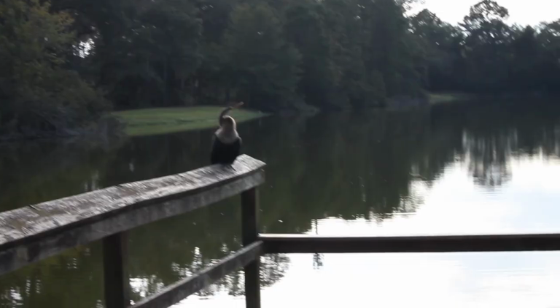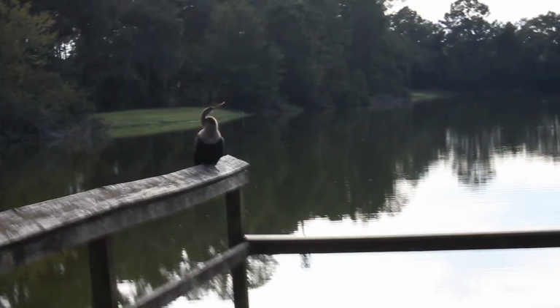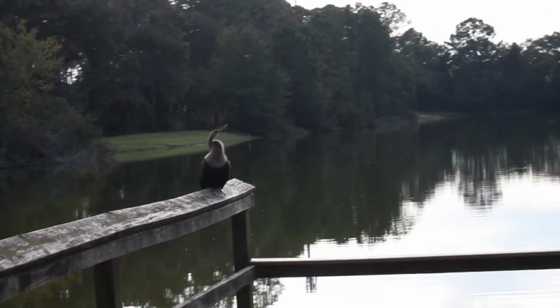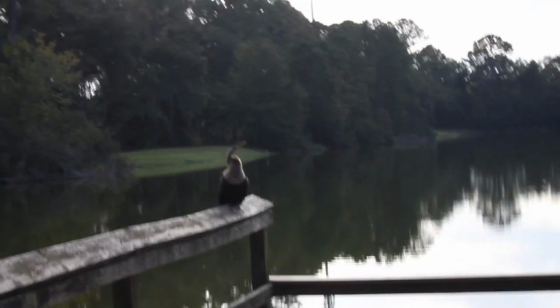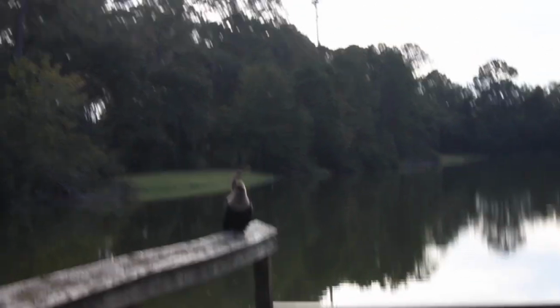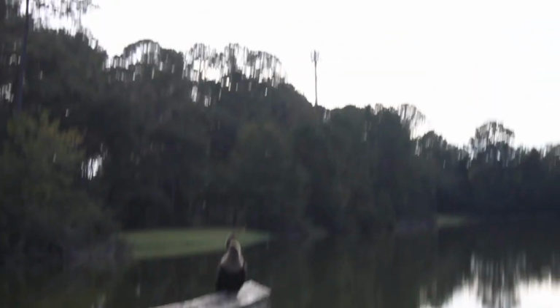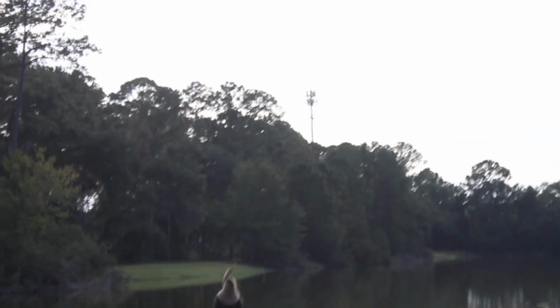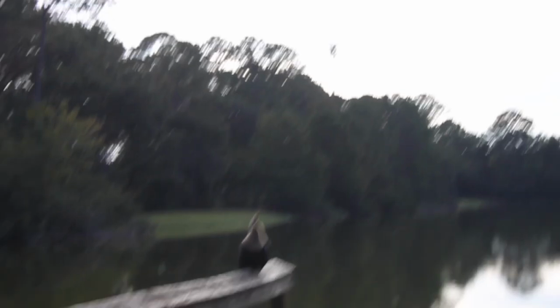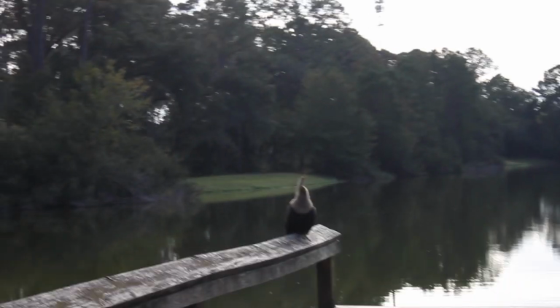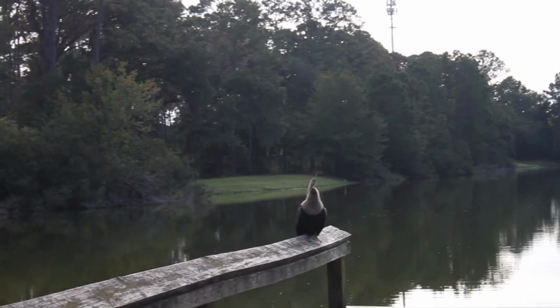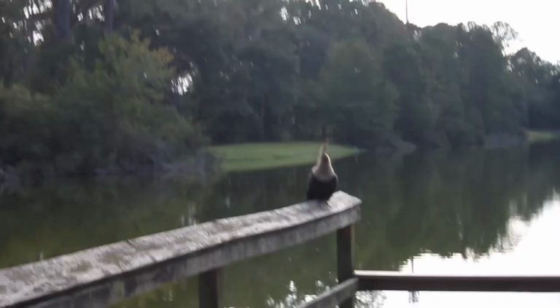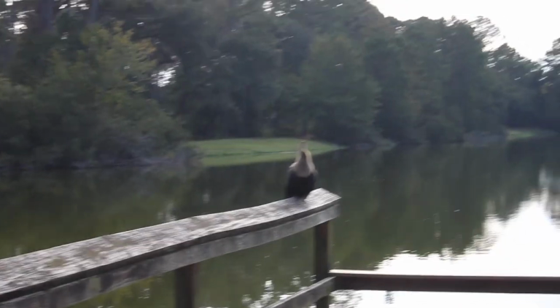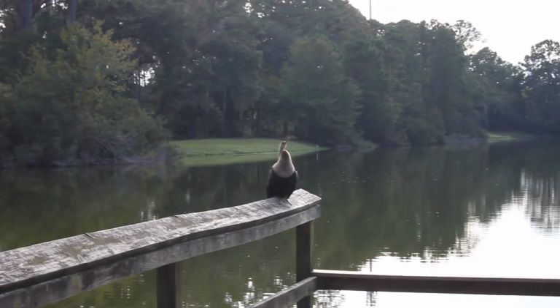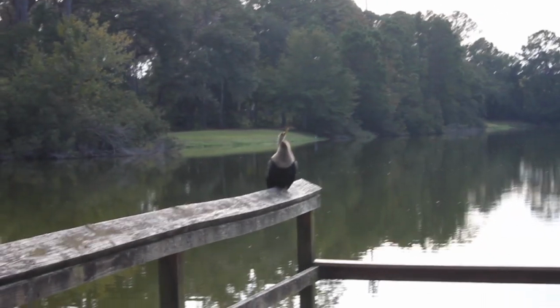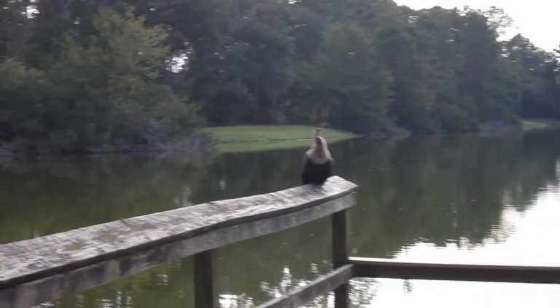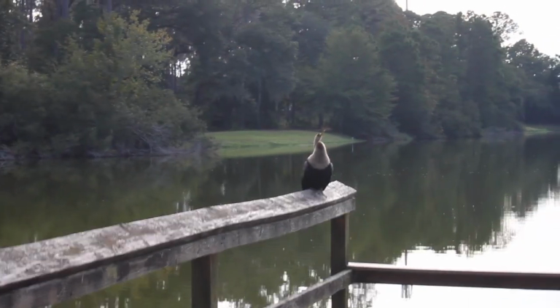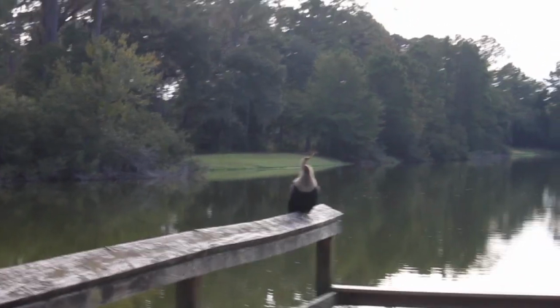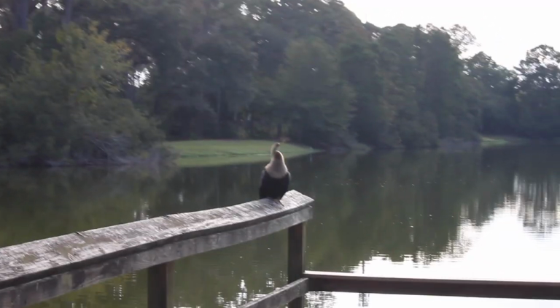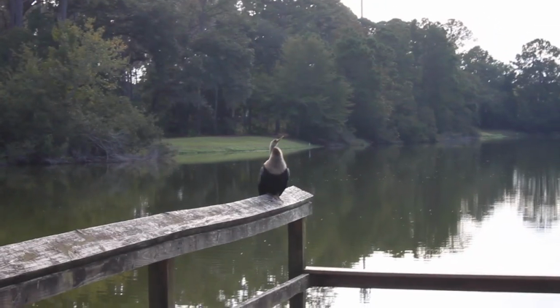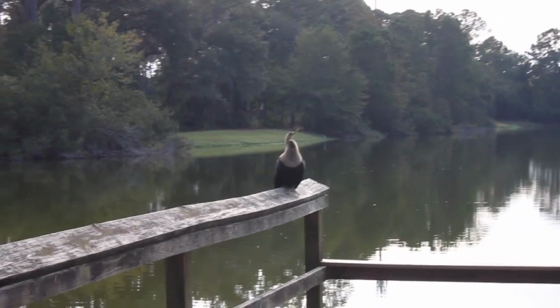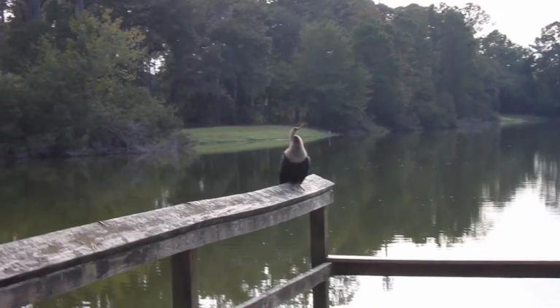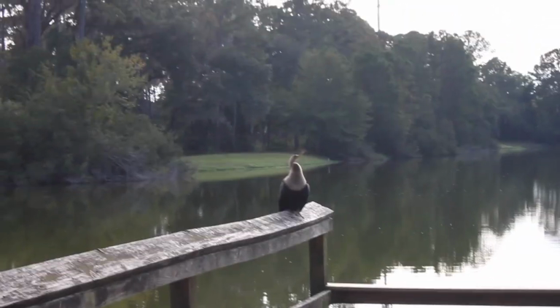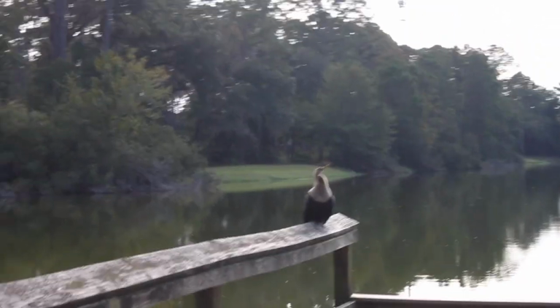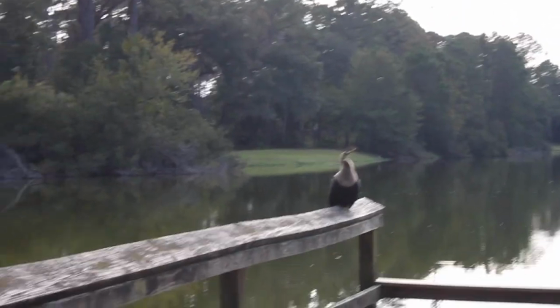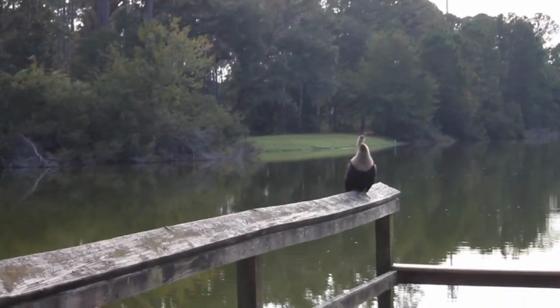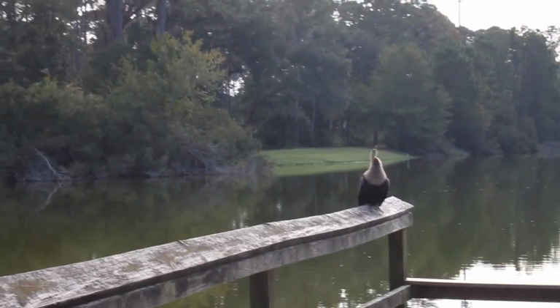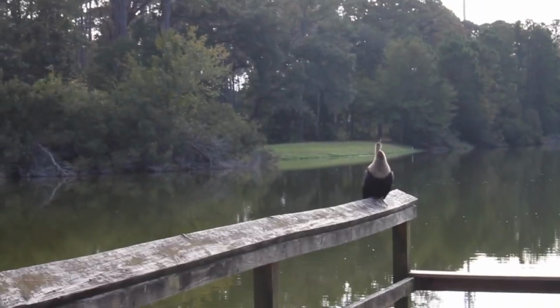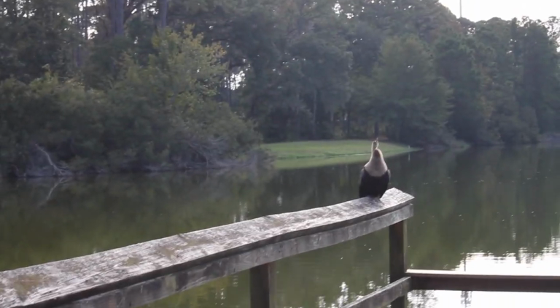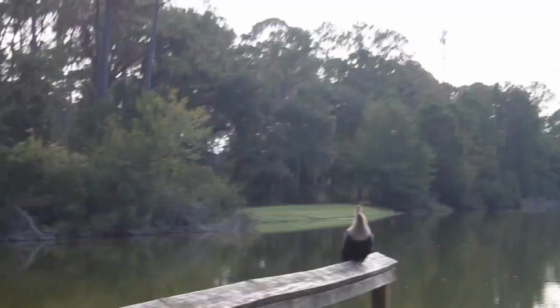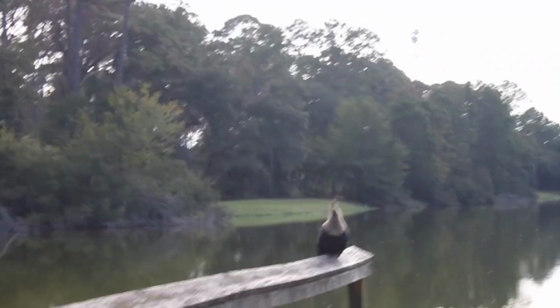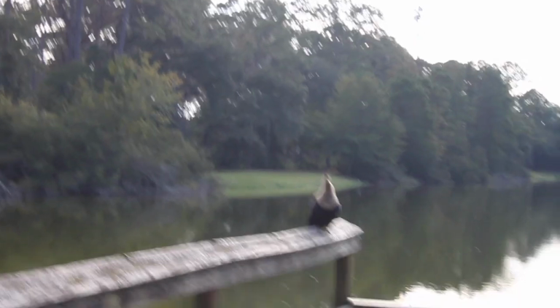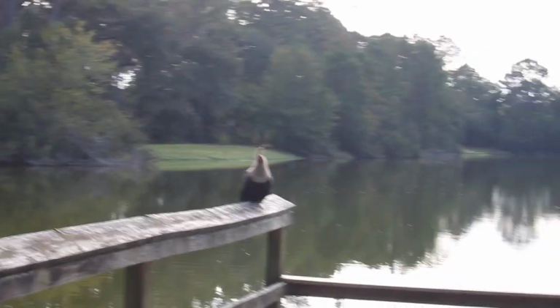So here is a better view of the bird. Not sure entirely what species it is, but it looks pretty cool.